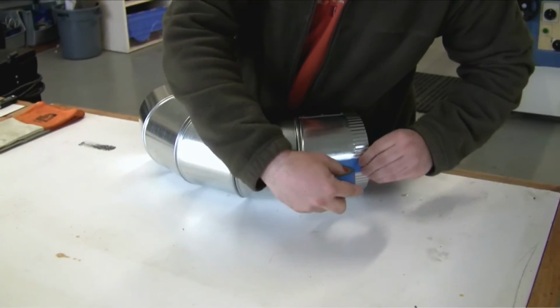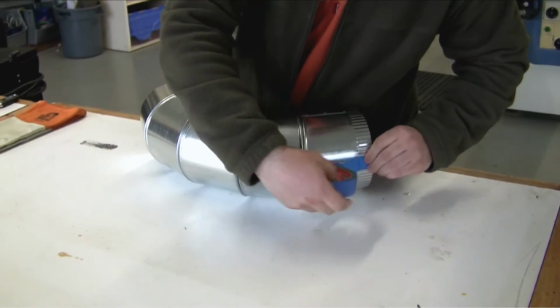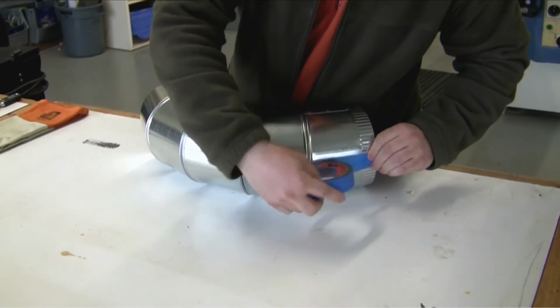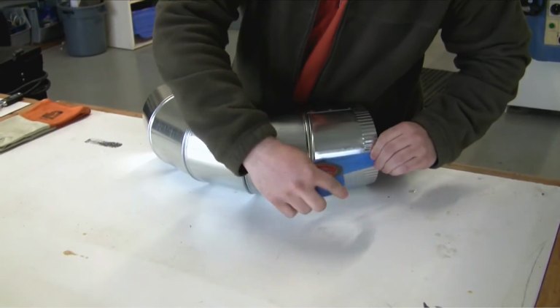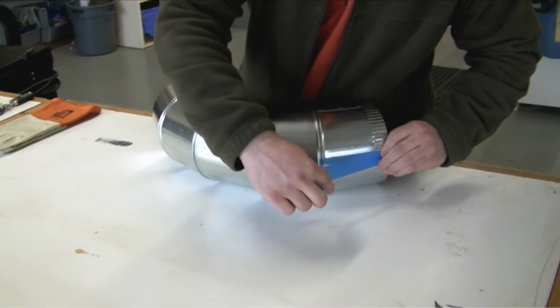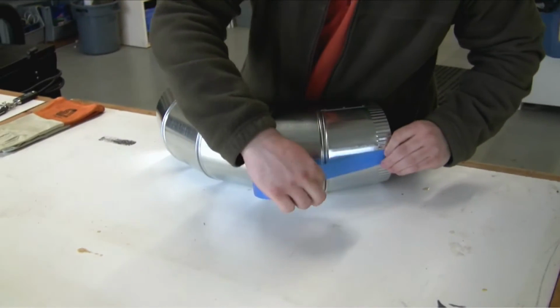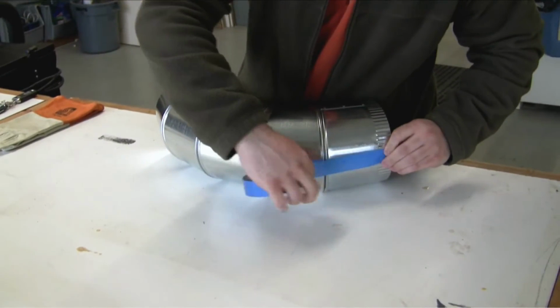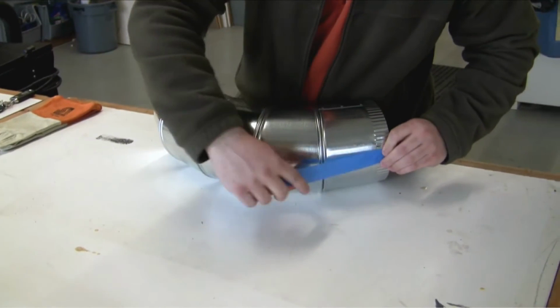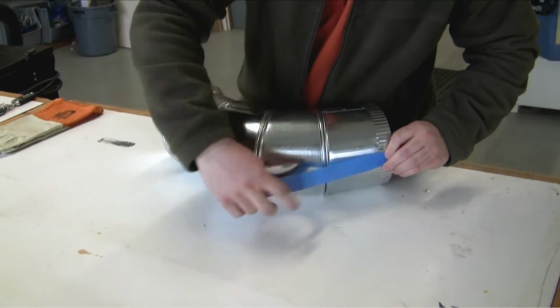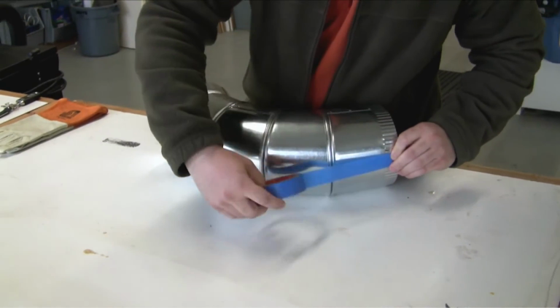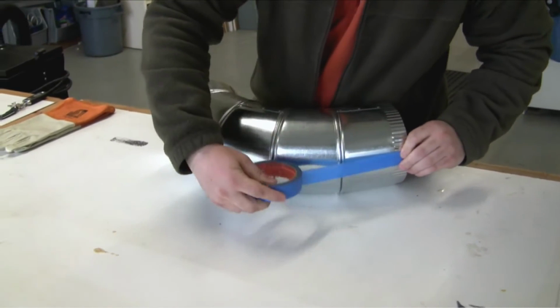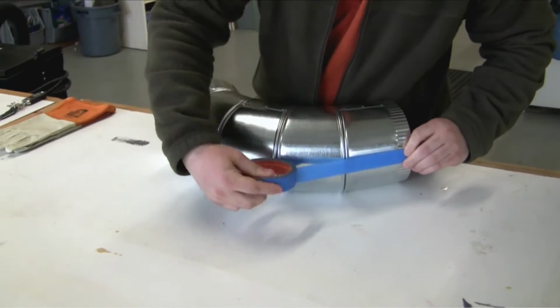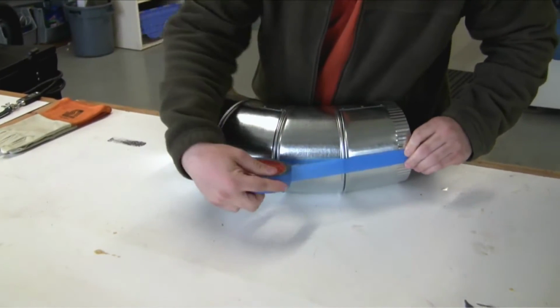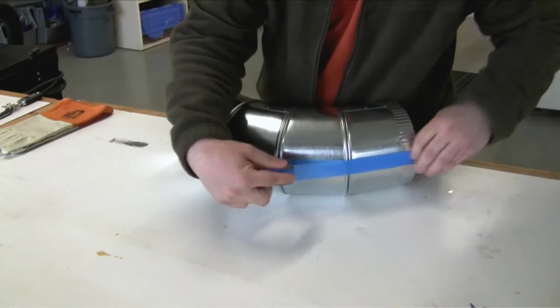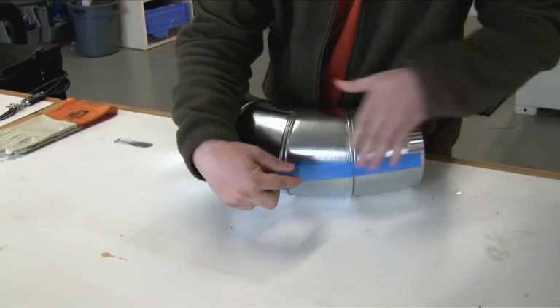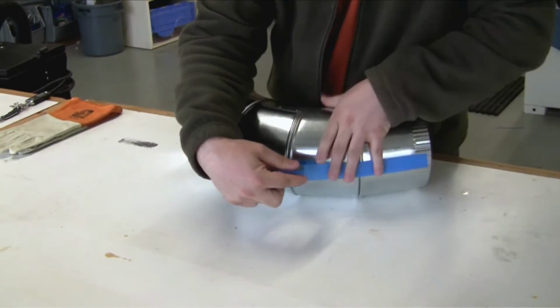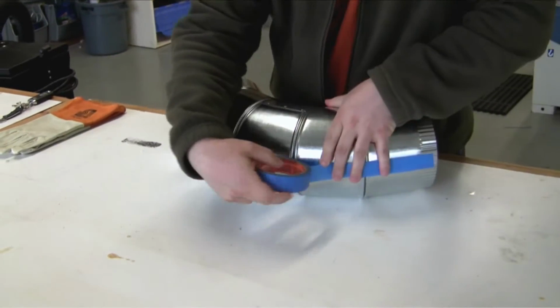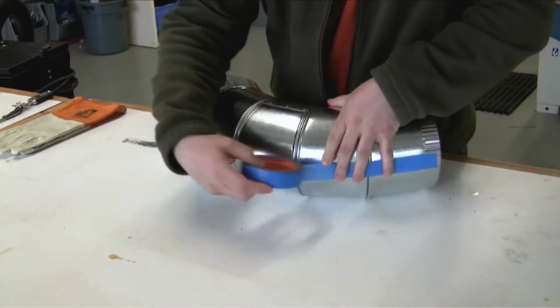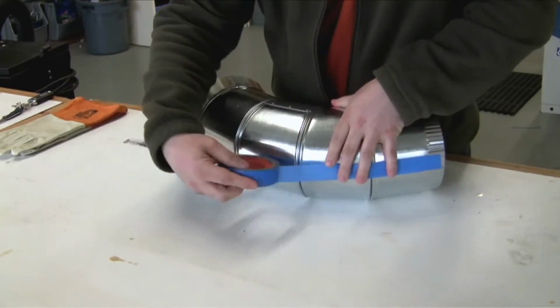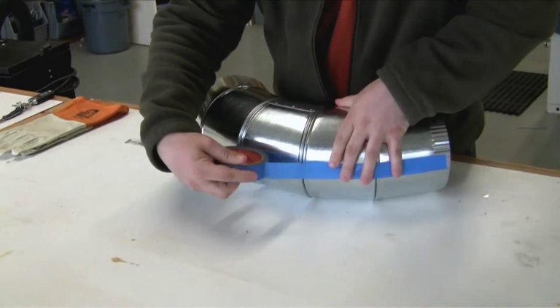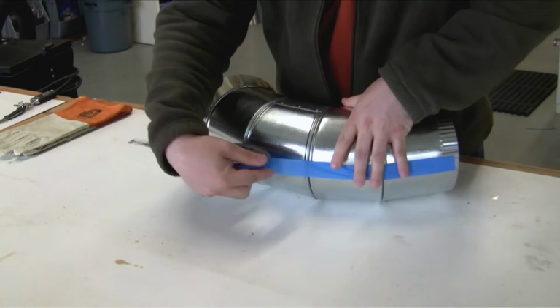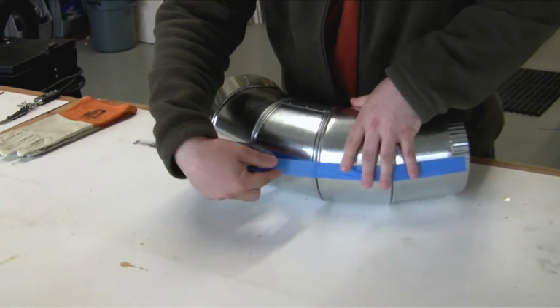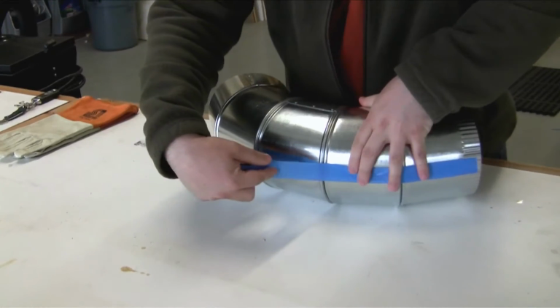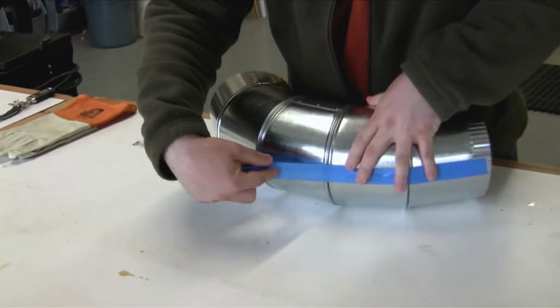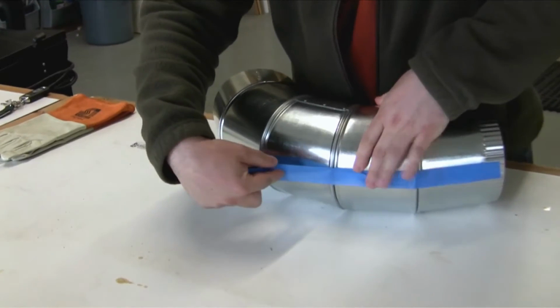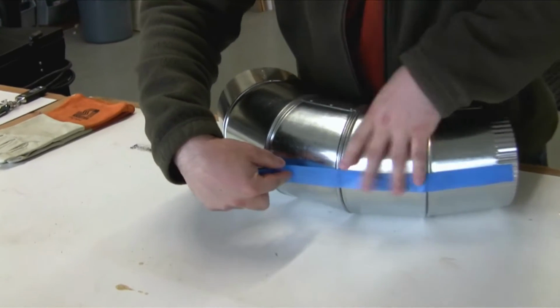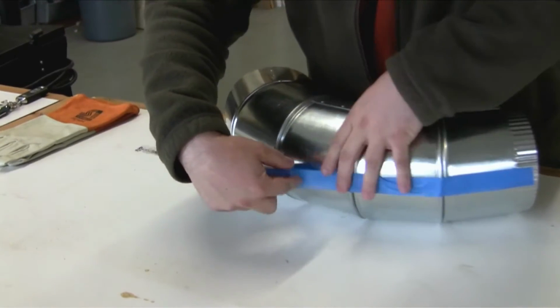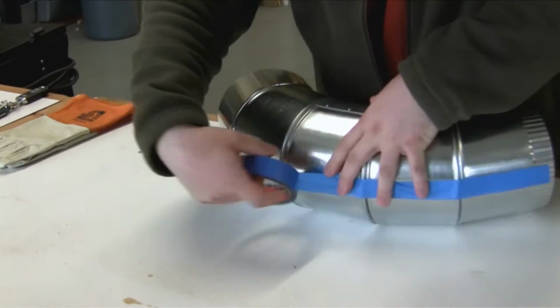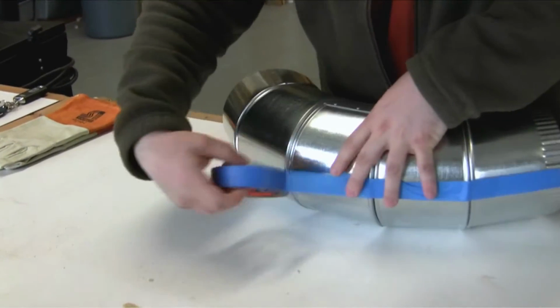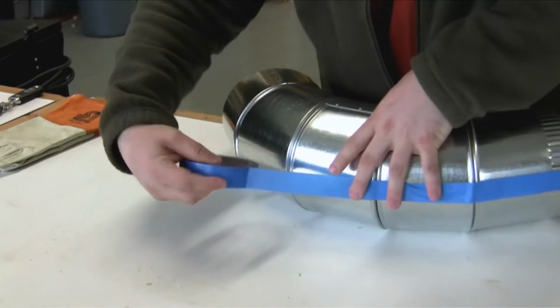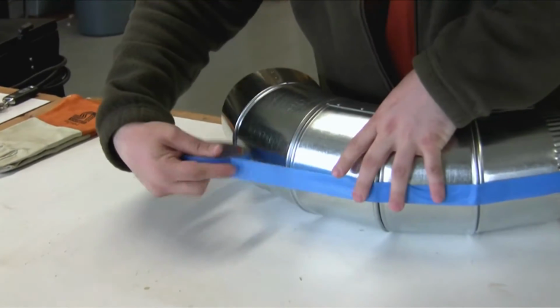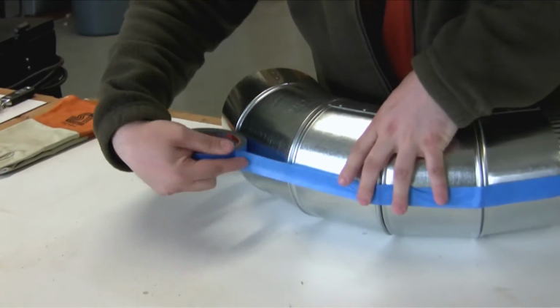Run a line of tape down the outside center line of the elbow. You can also do this with a marking pen if you prefer.